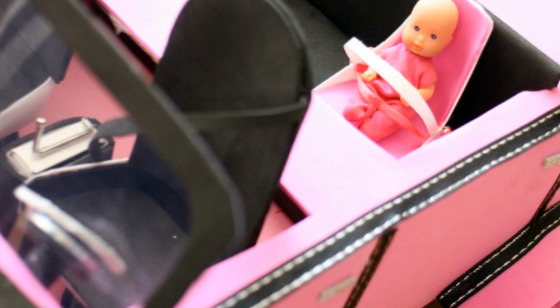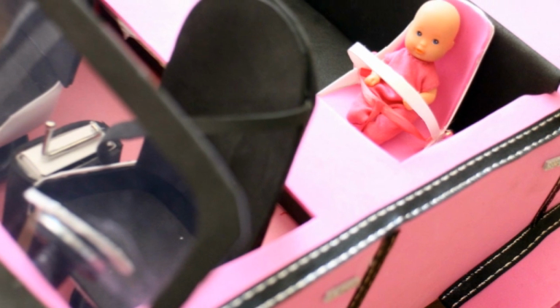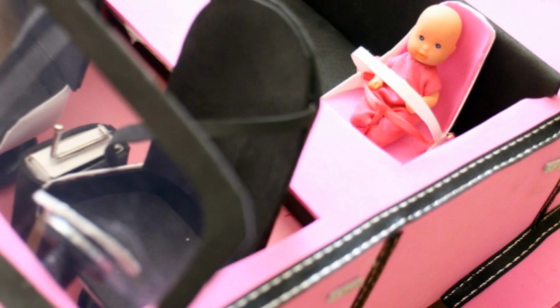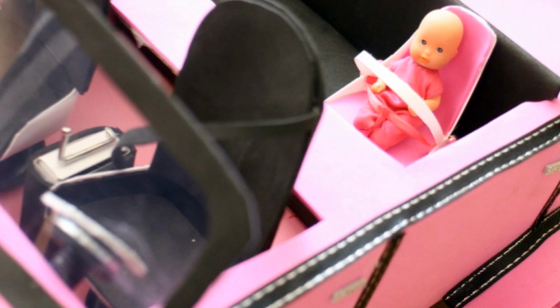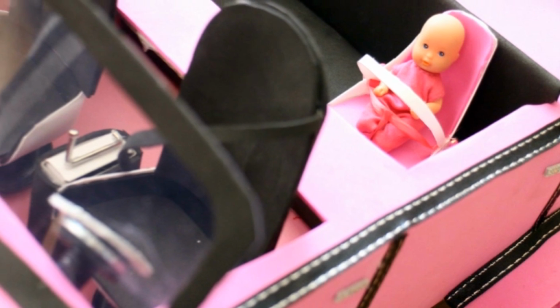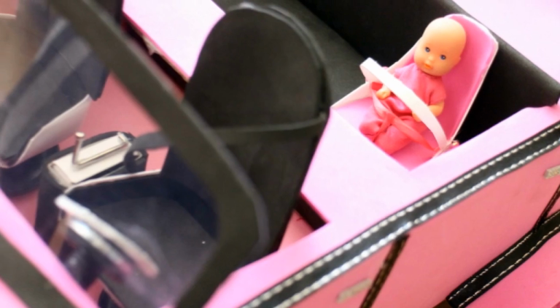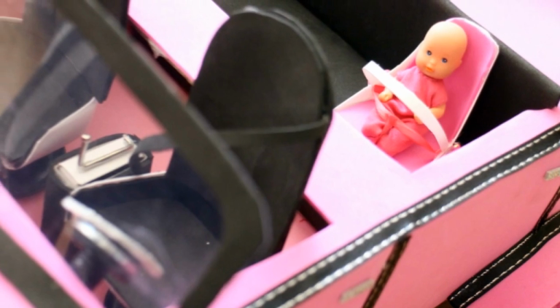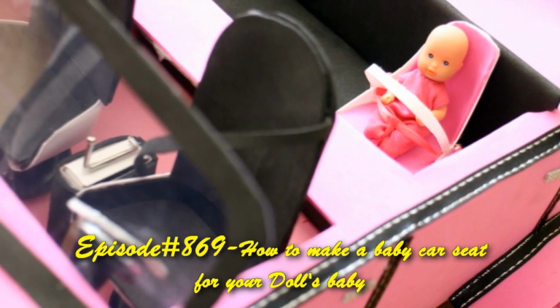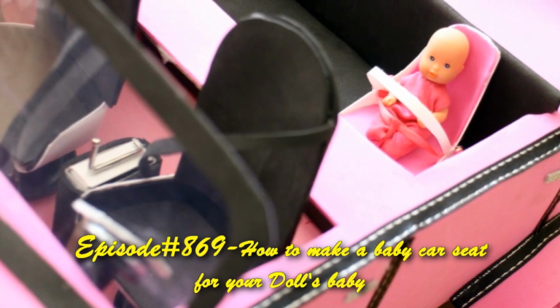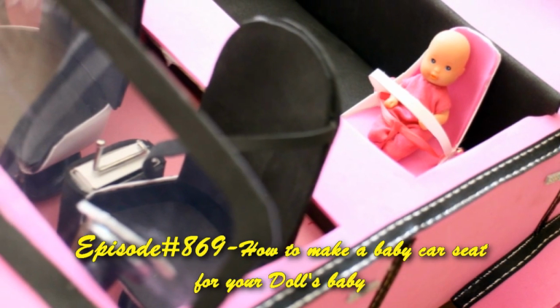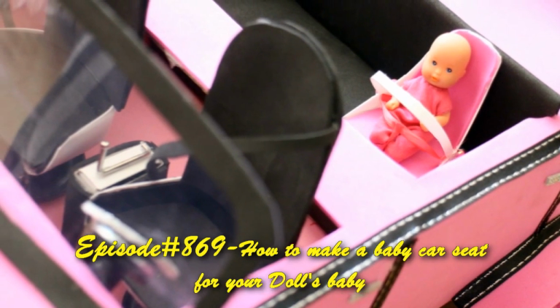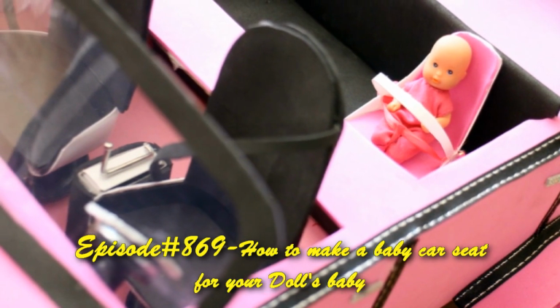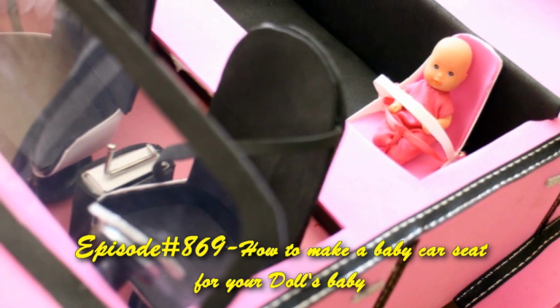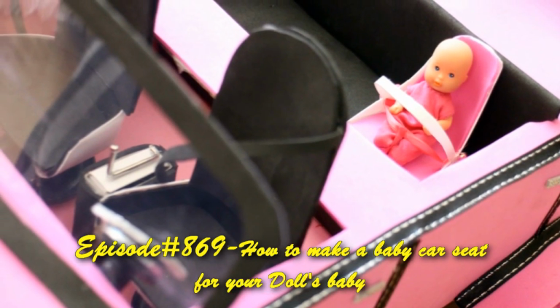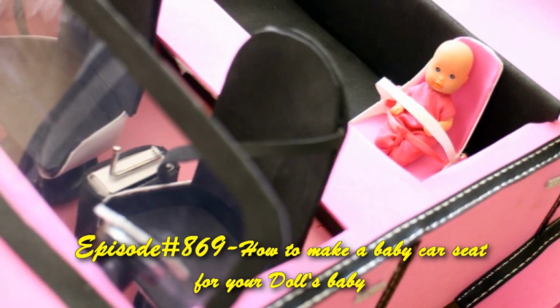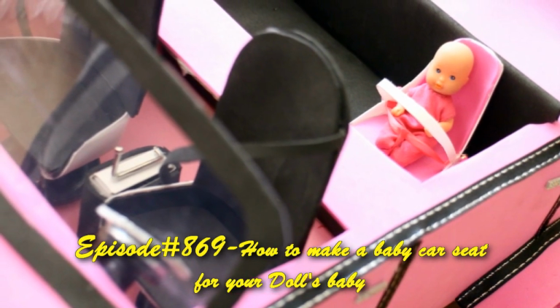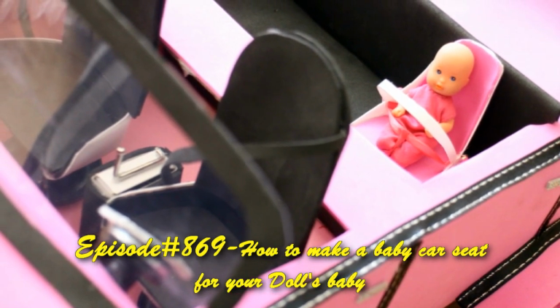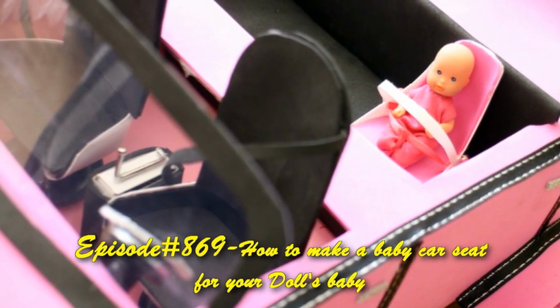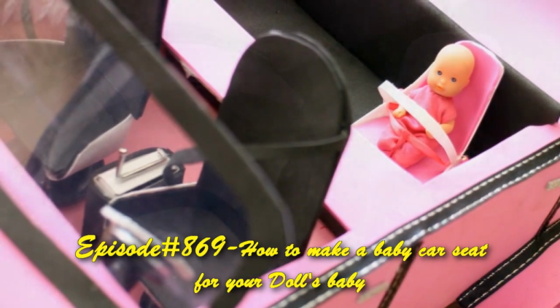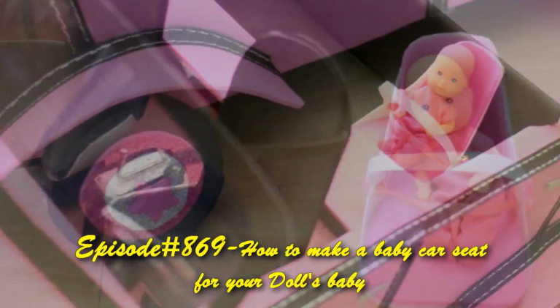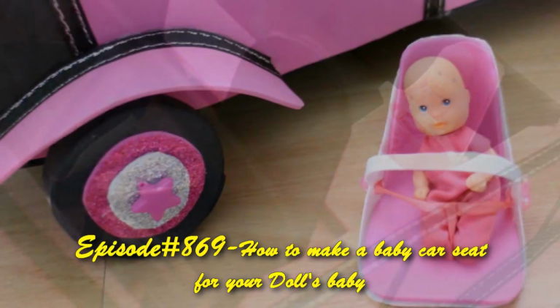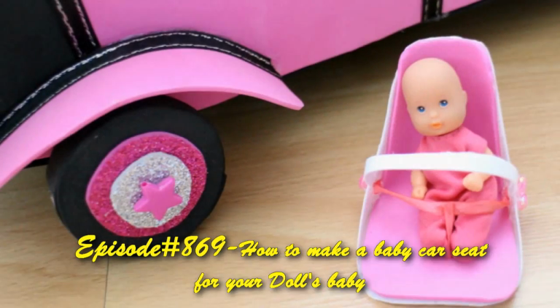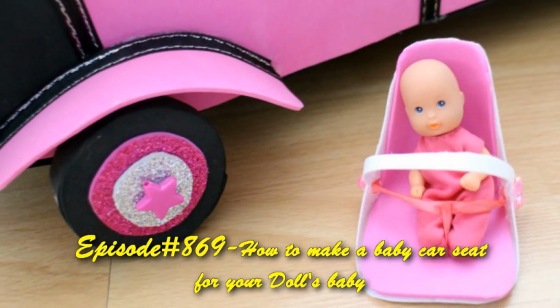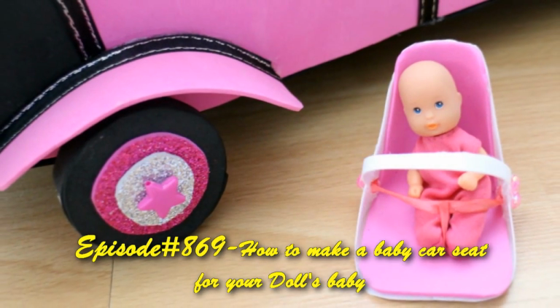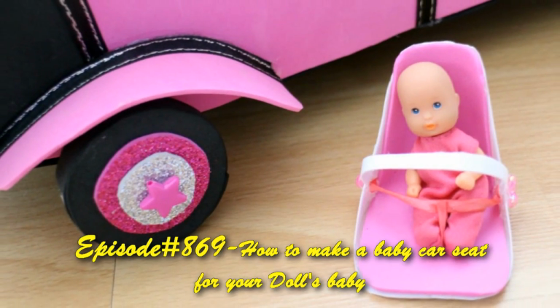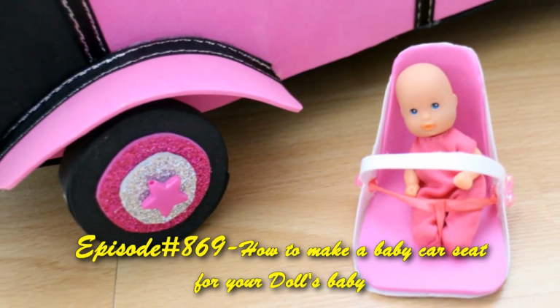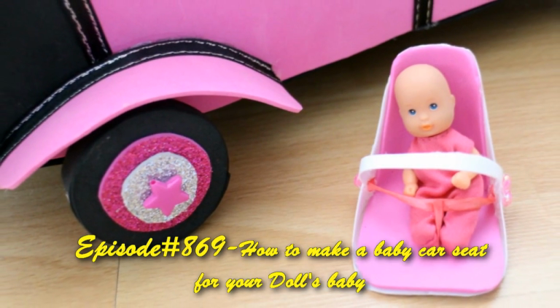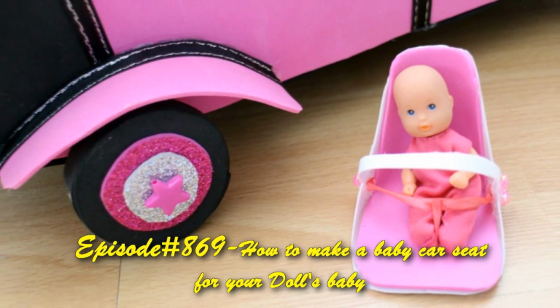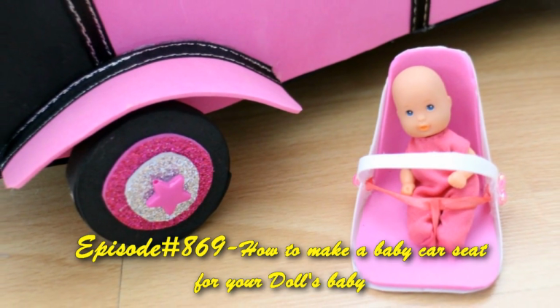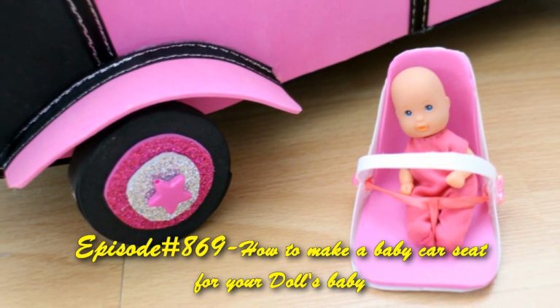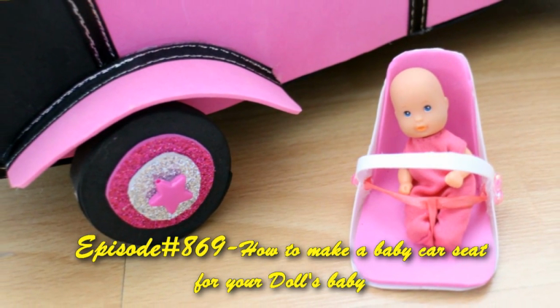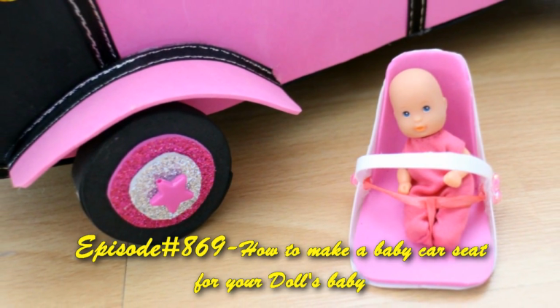Welcome to SimpleKidsCrafts.com, episode 869: How to Make a Baby Car Seat.